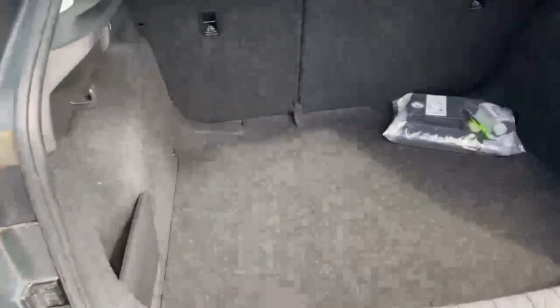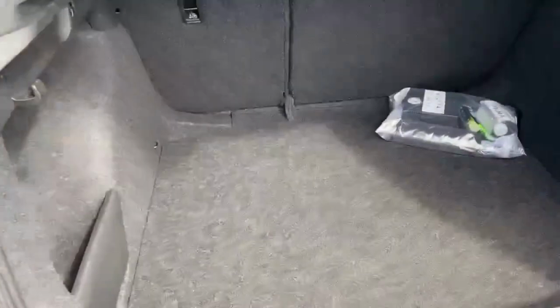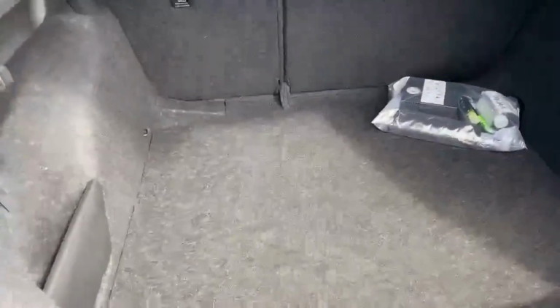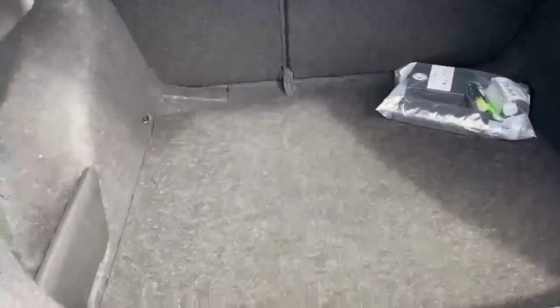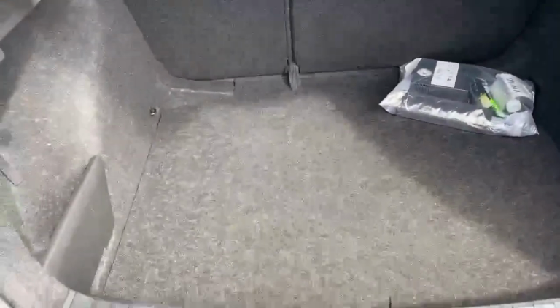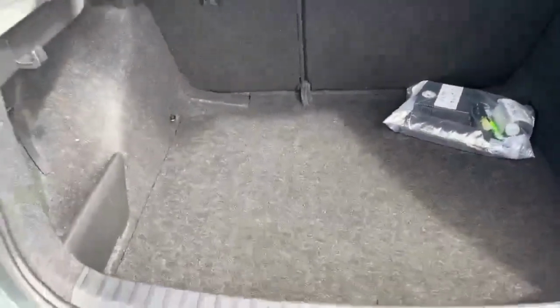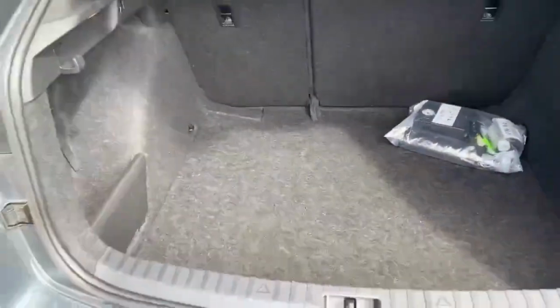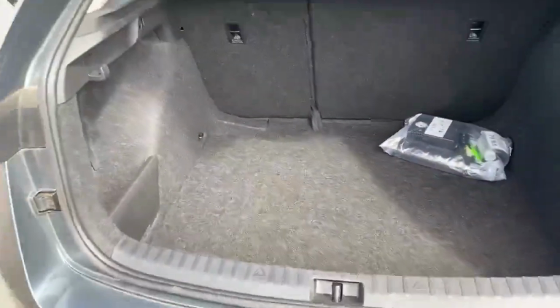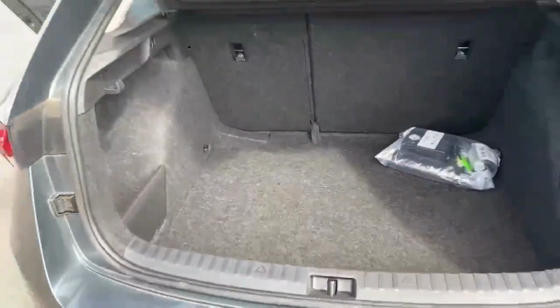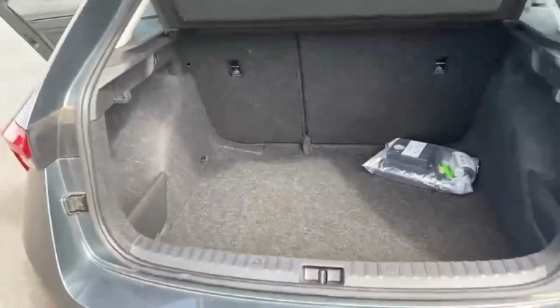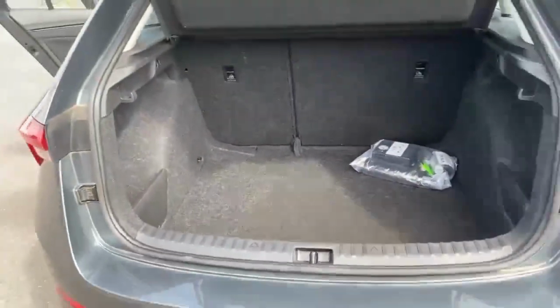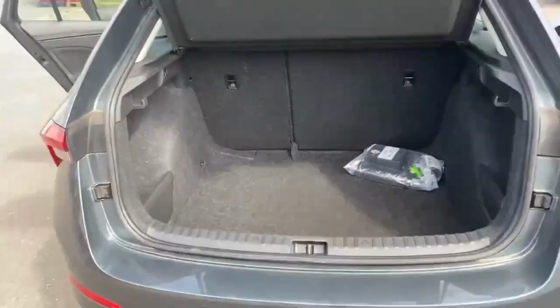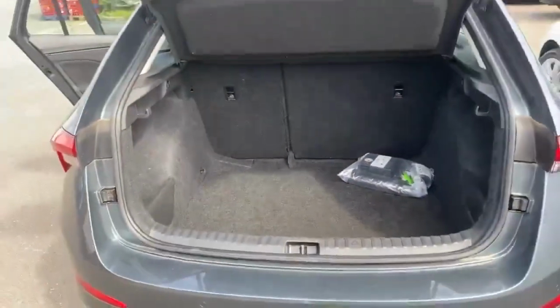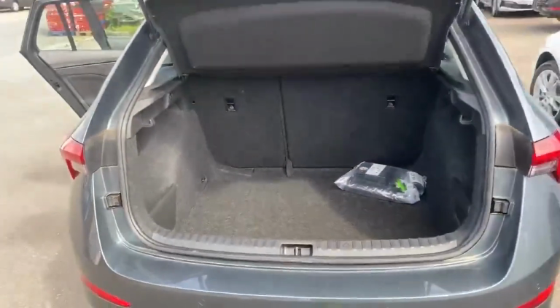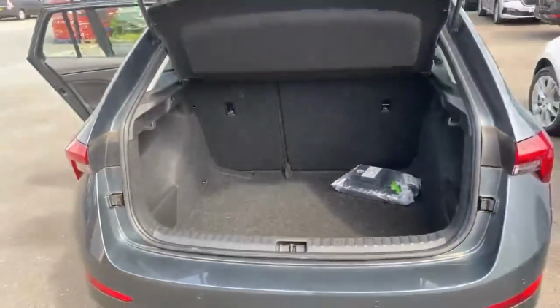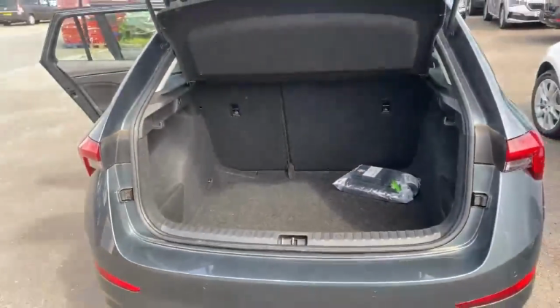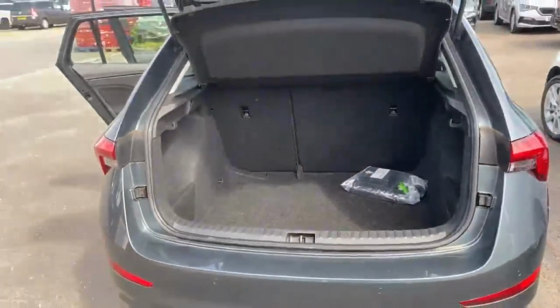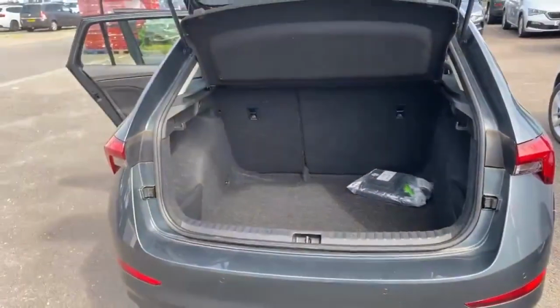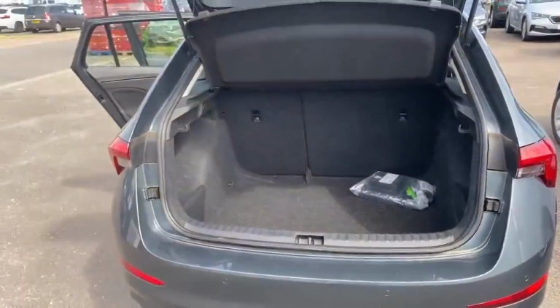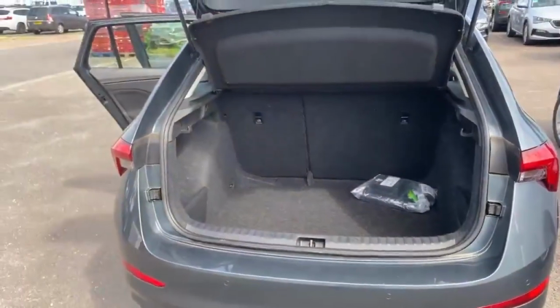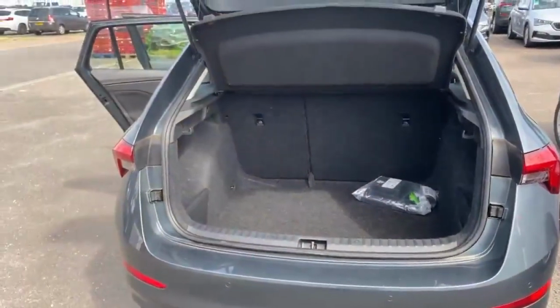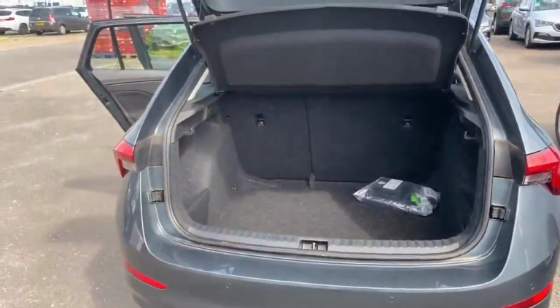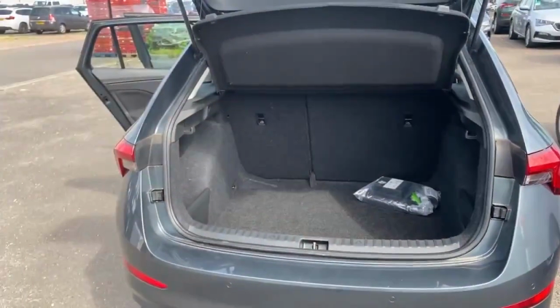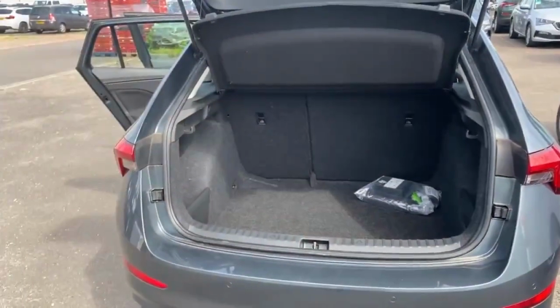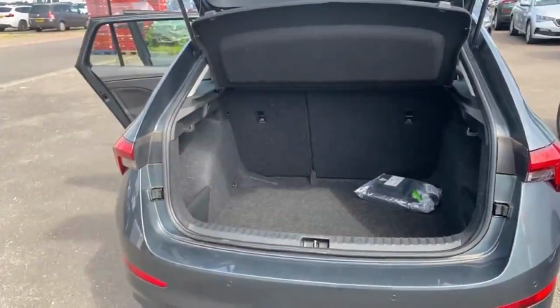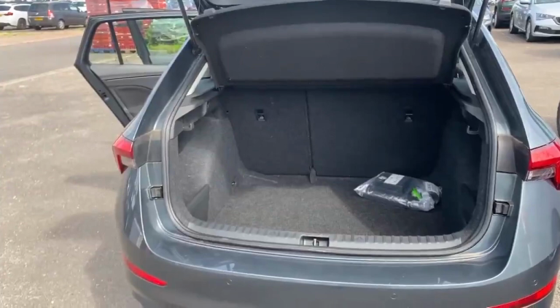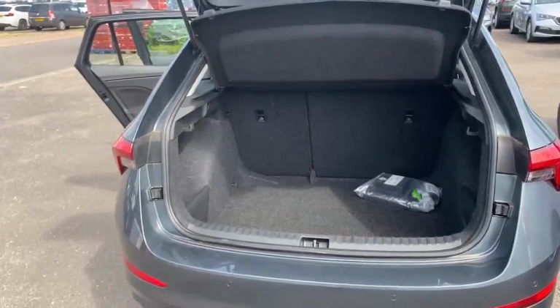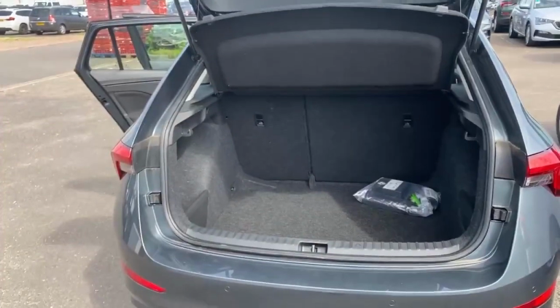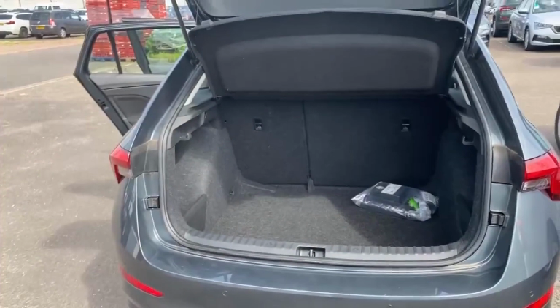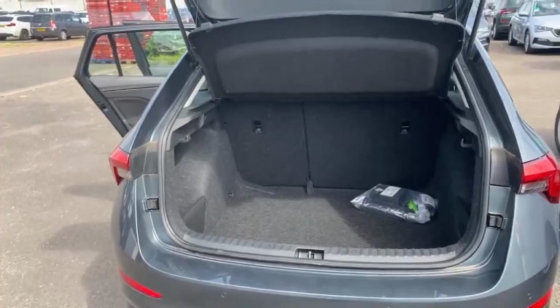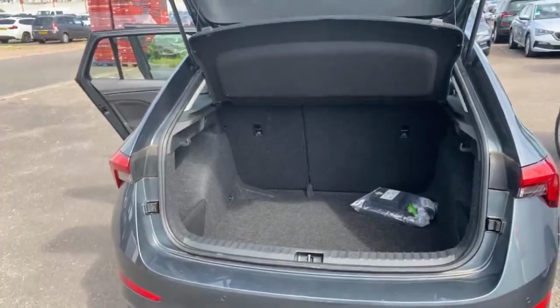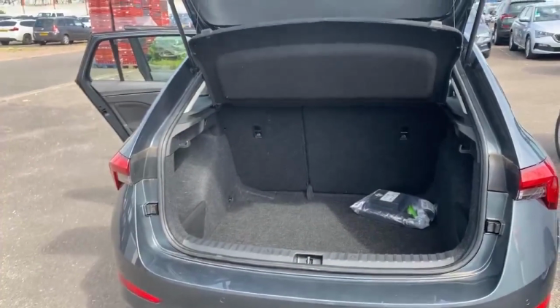And also the boot. It does come with a tyre compression kit. There is no spare wheel in this vehicle.